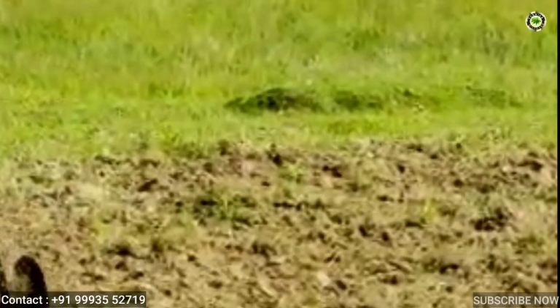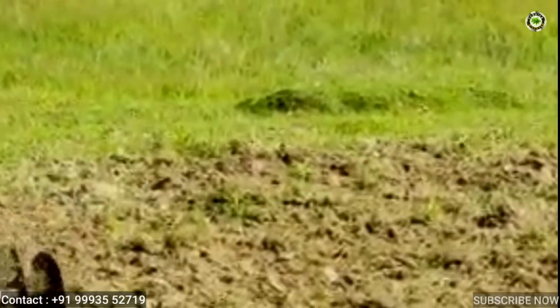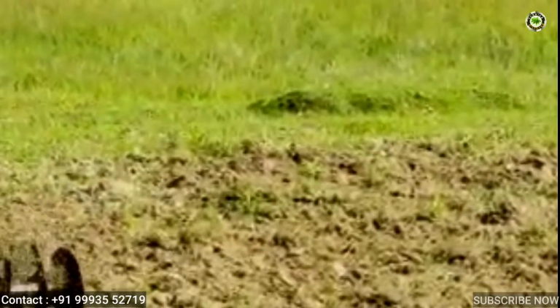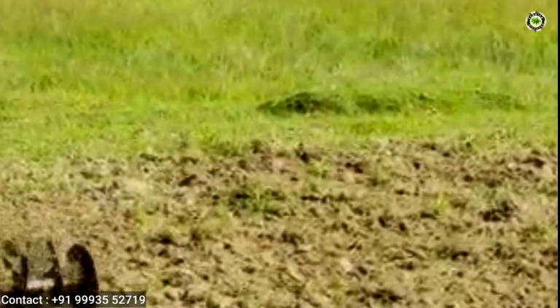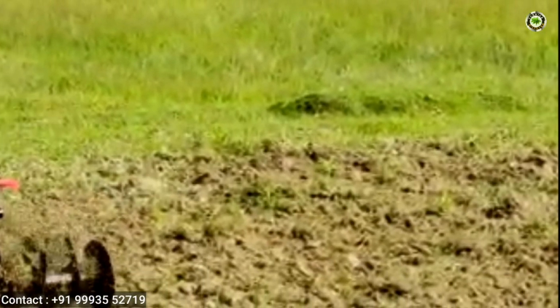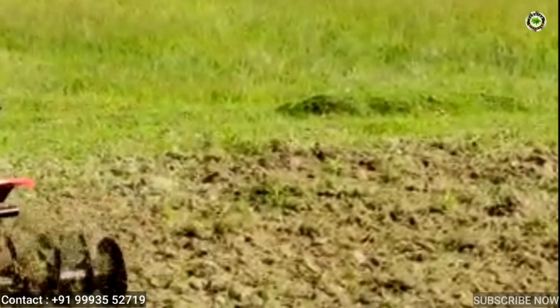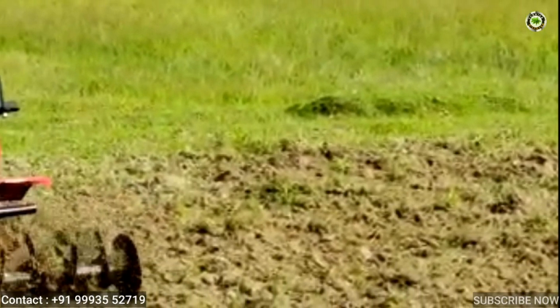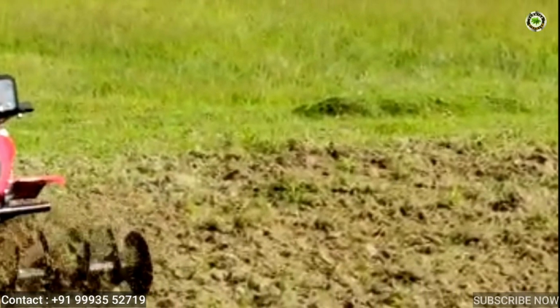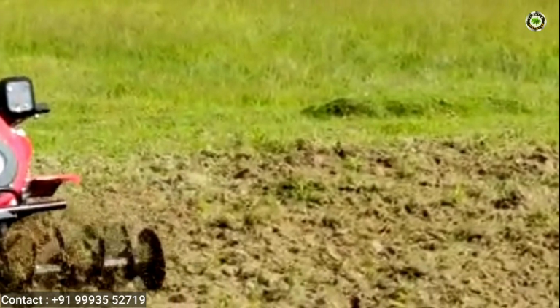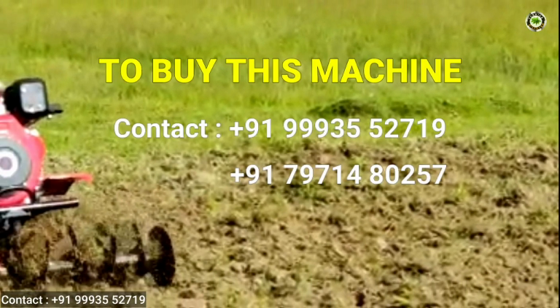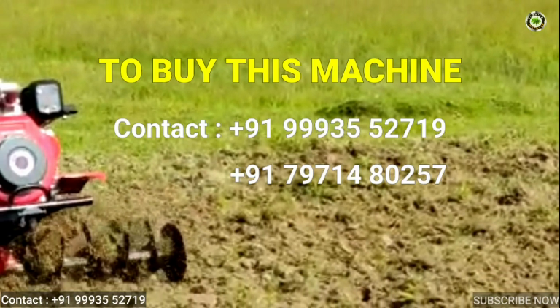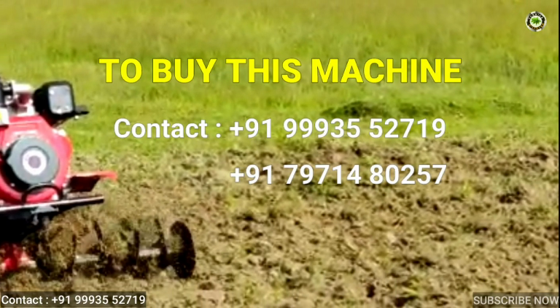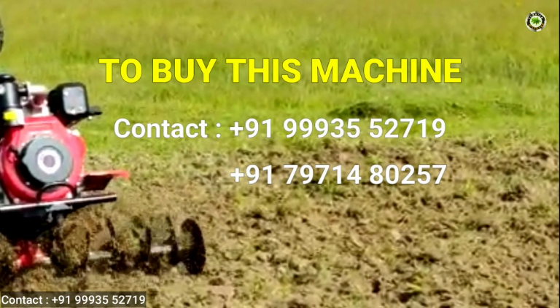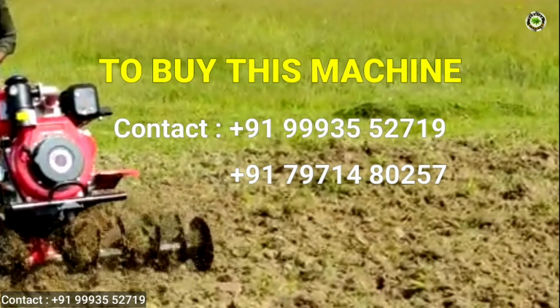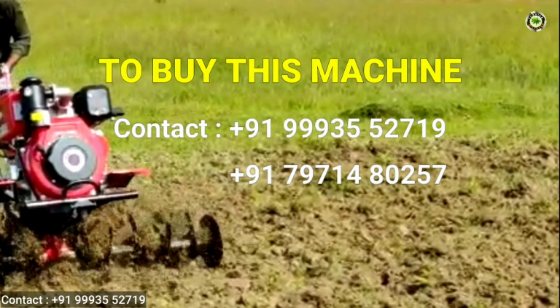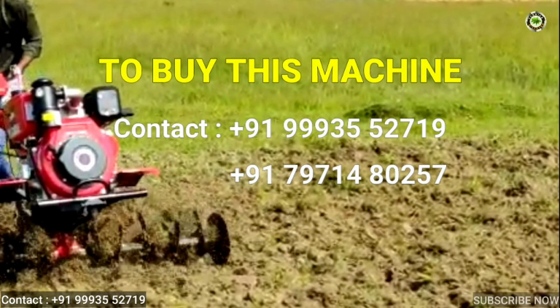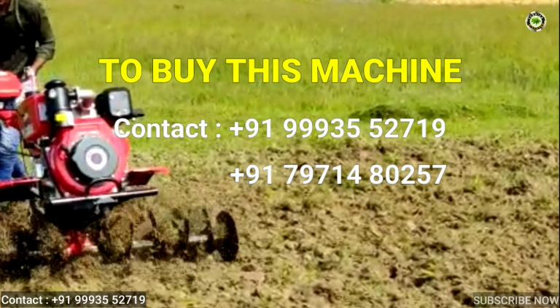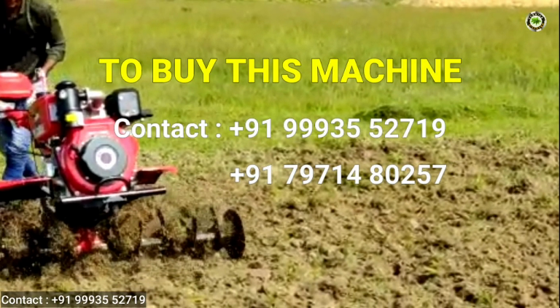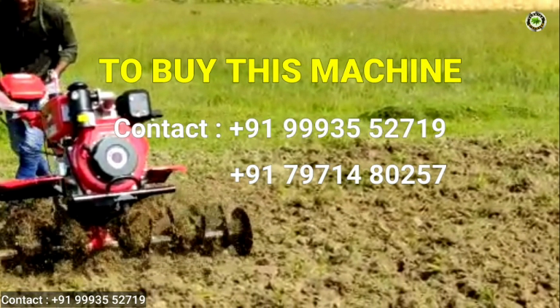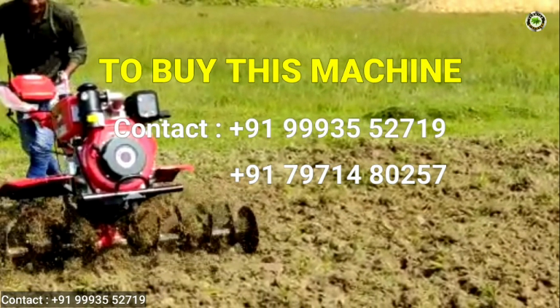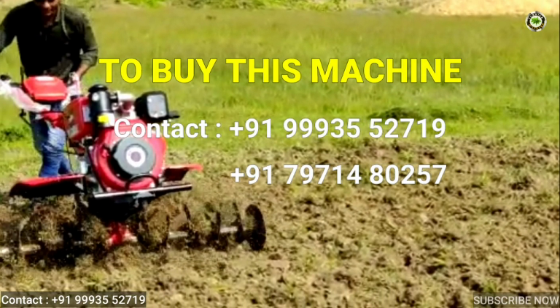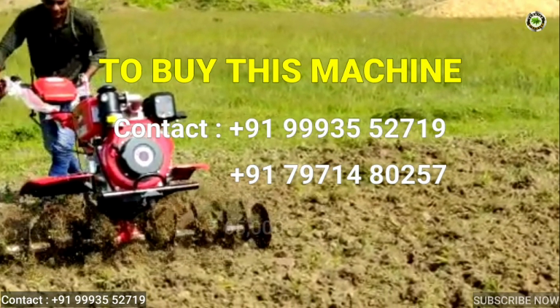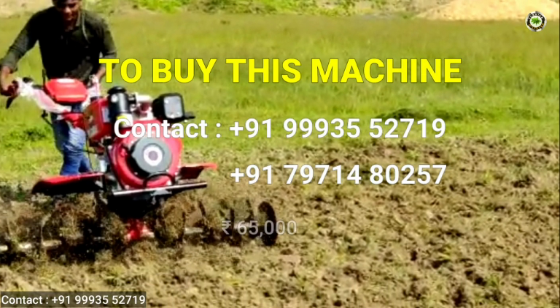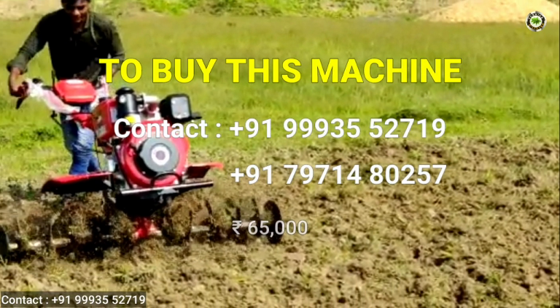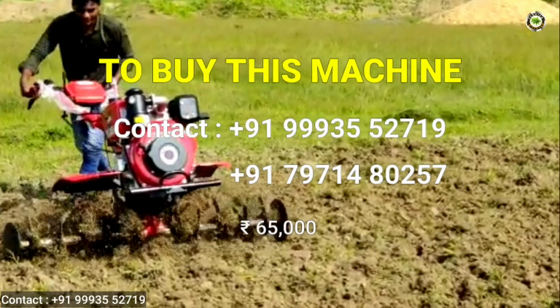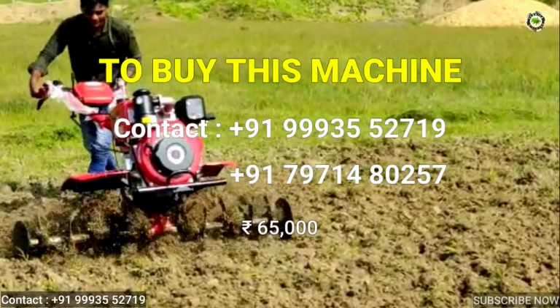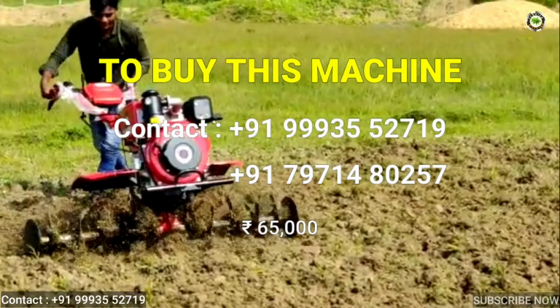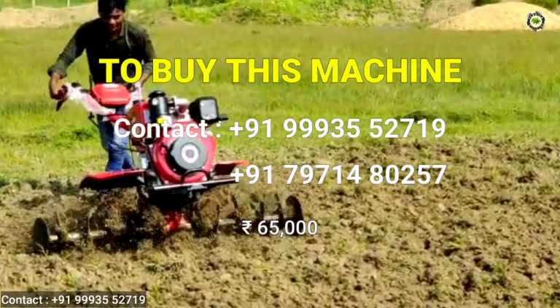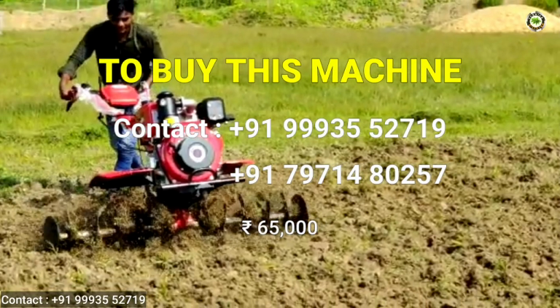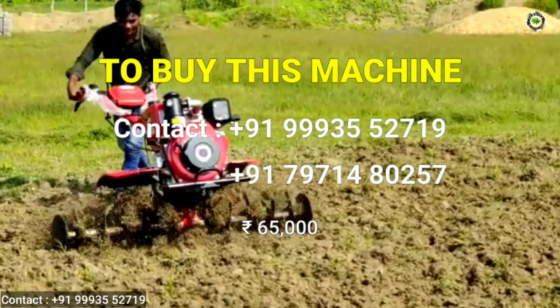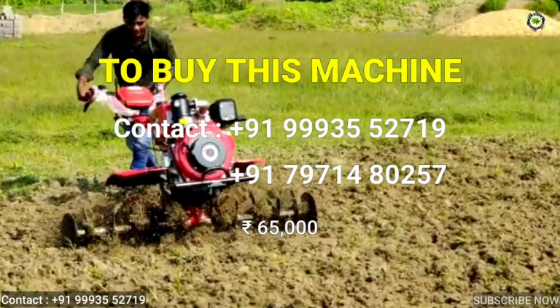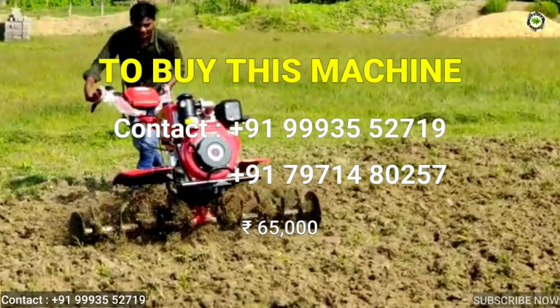If you want to buy this machine, contact this number. Machine price is rupees 65,000.